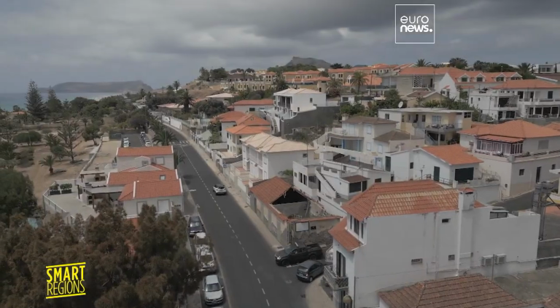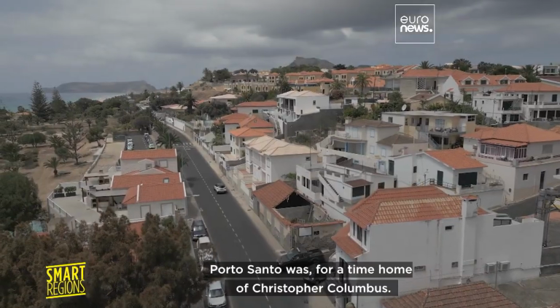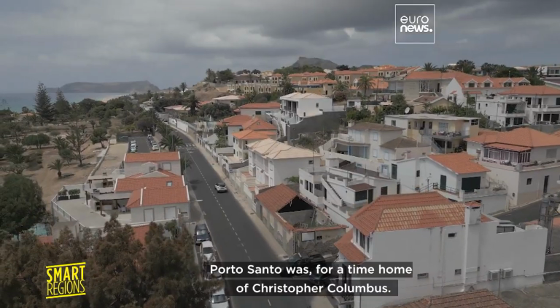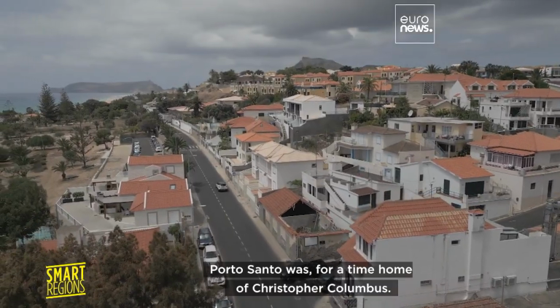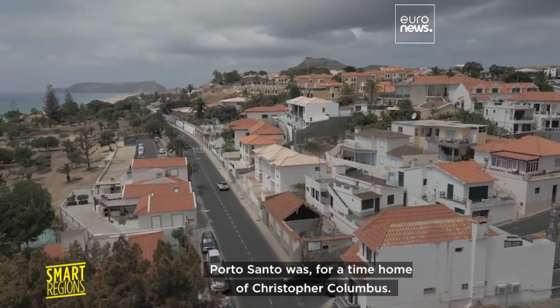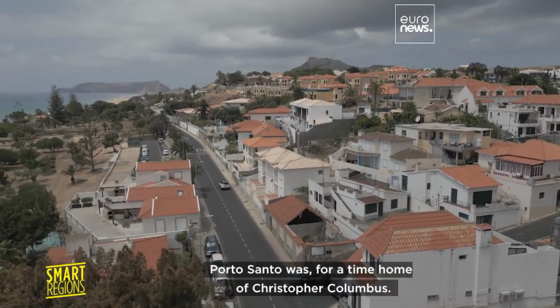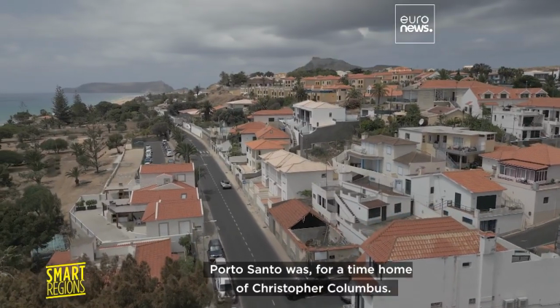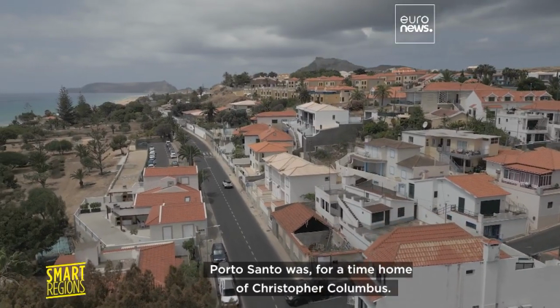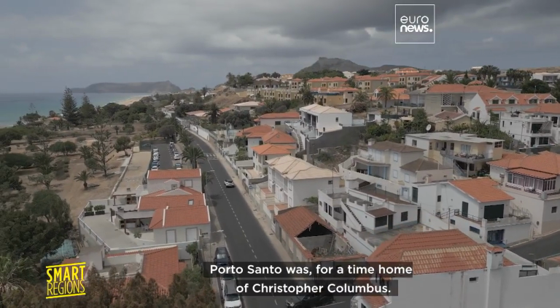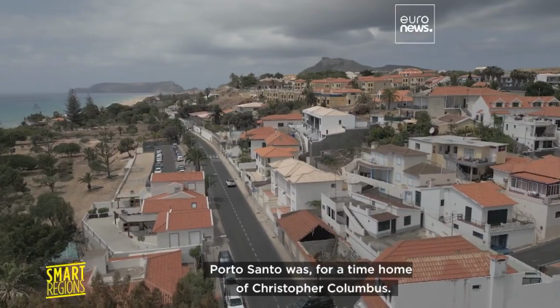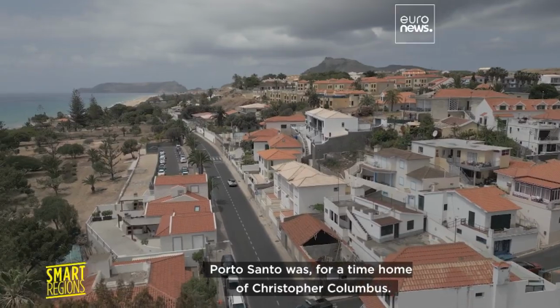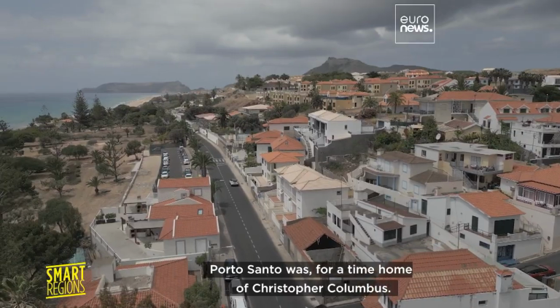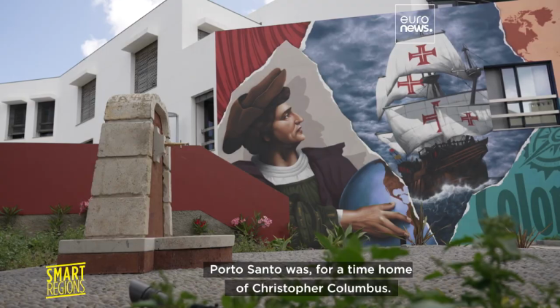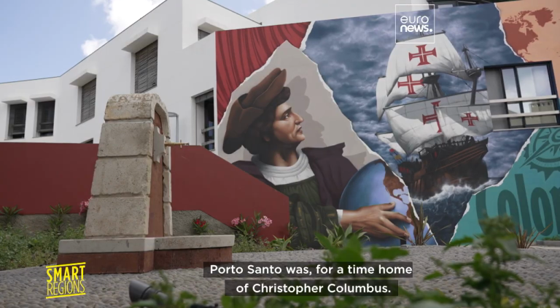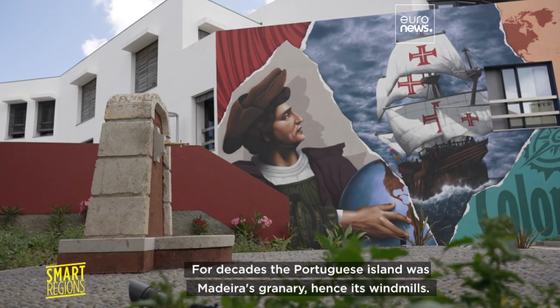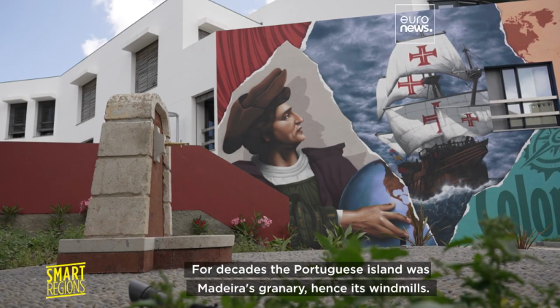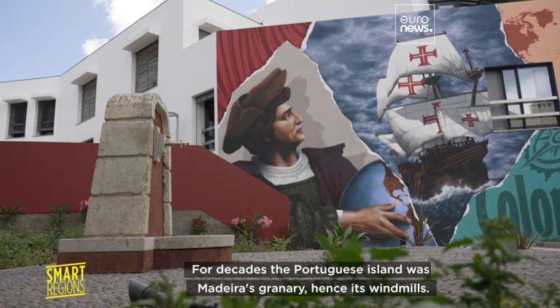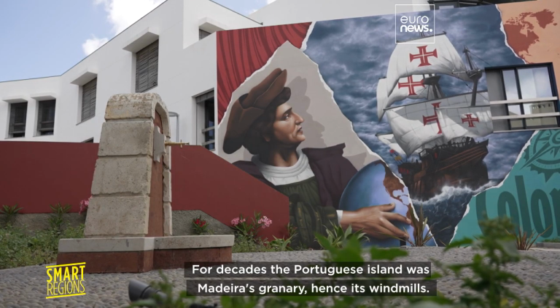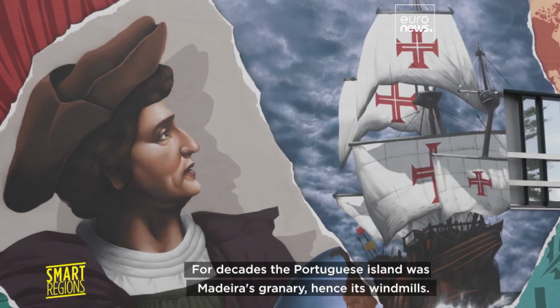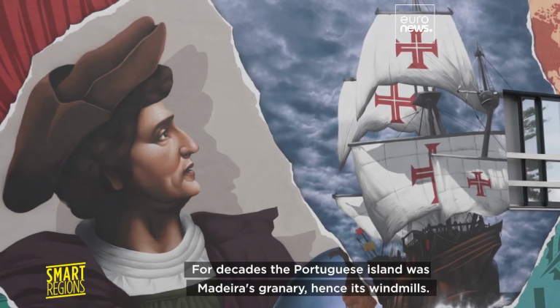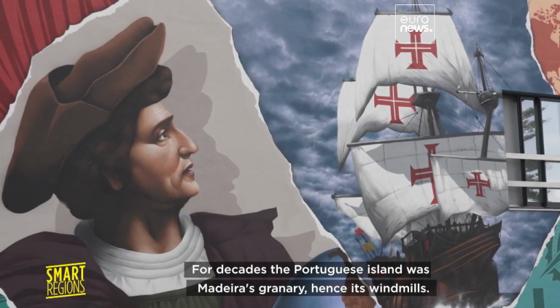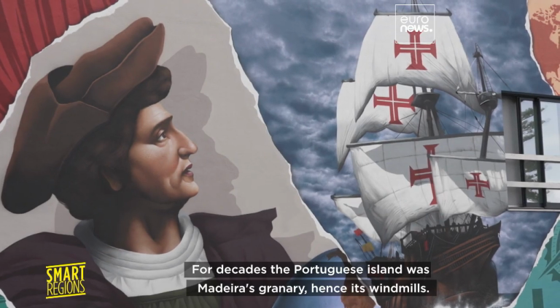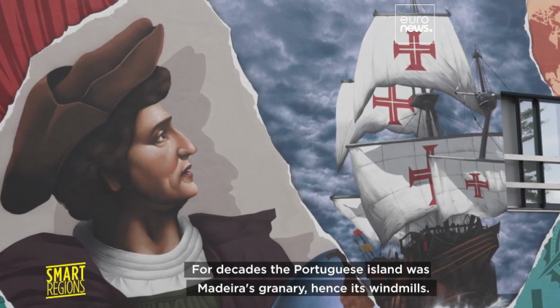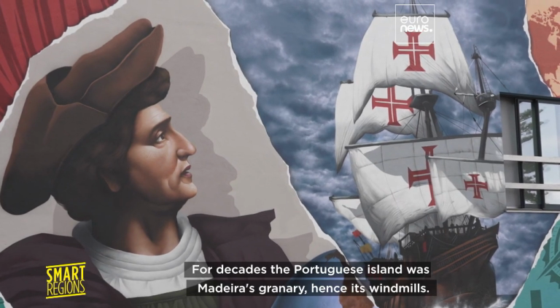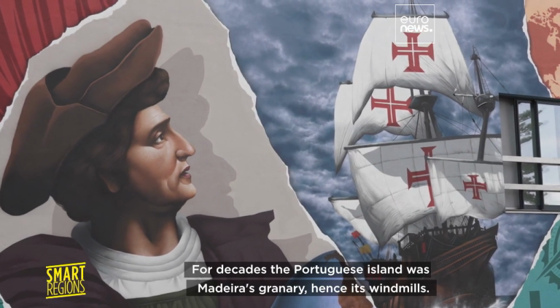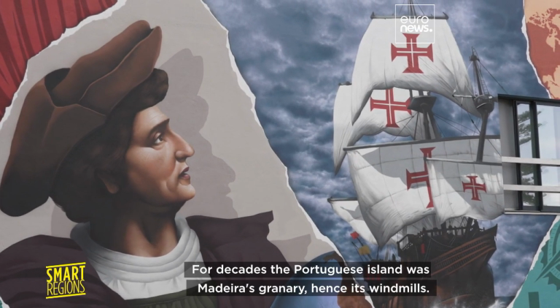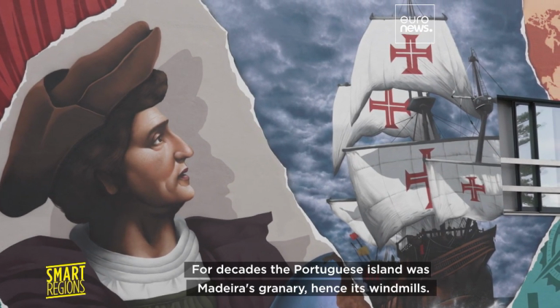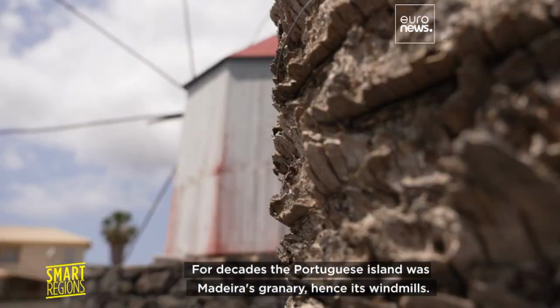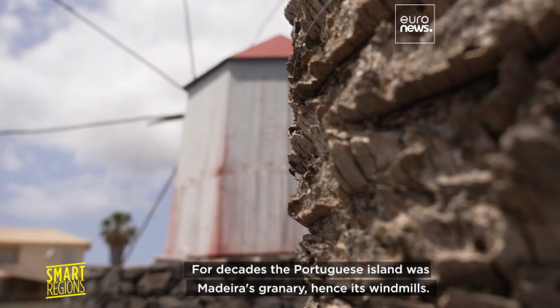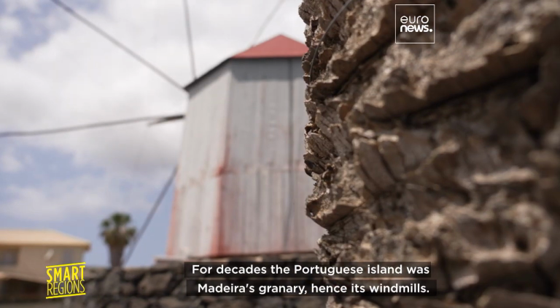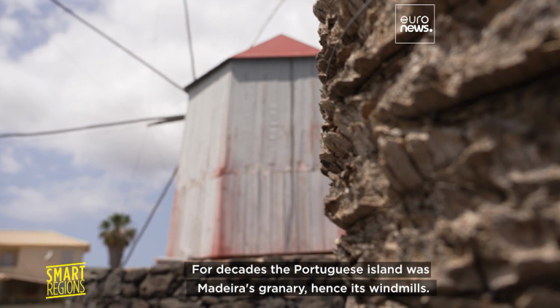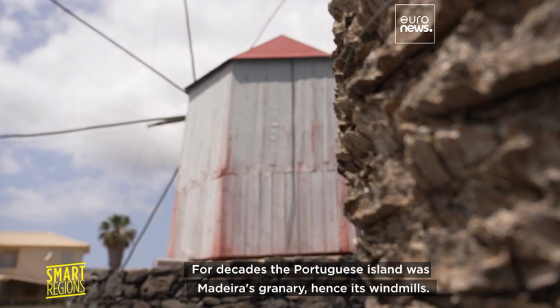Porto Santo was, for a time, home of Christopher Columbus. For decades, the Portuguese island was Madeira's granary, hence its windmills.